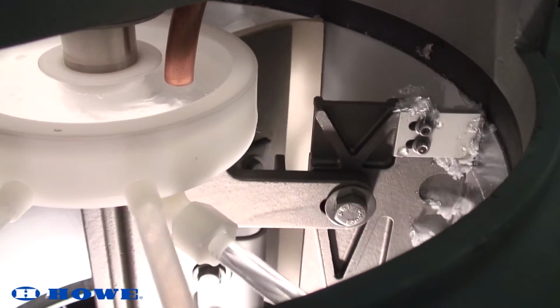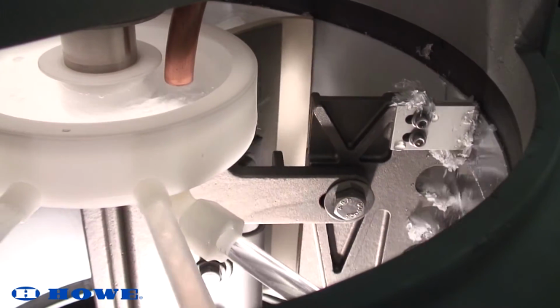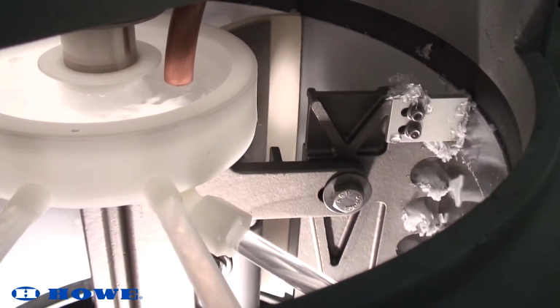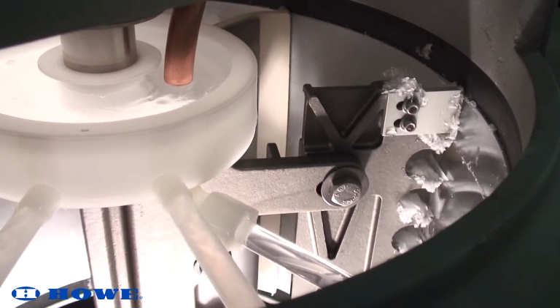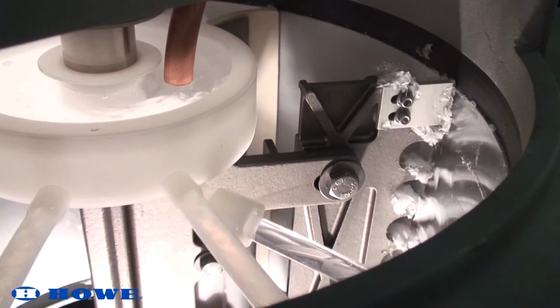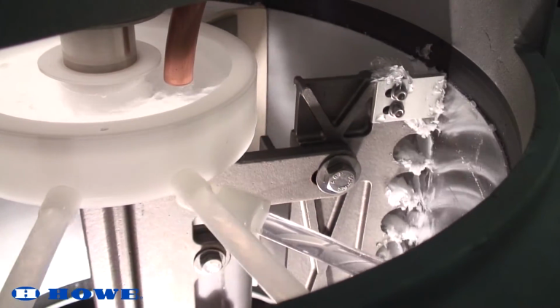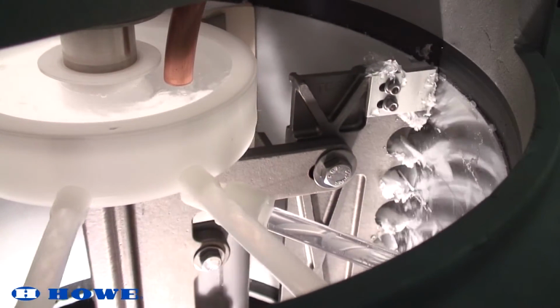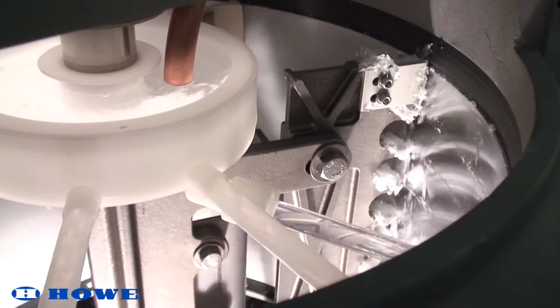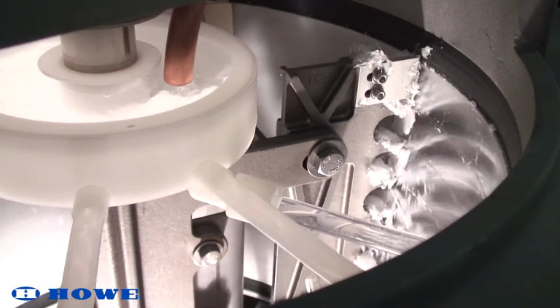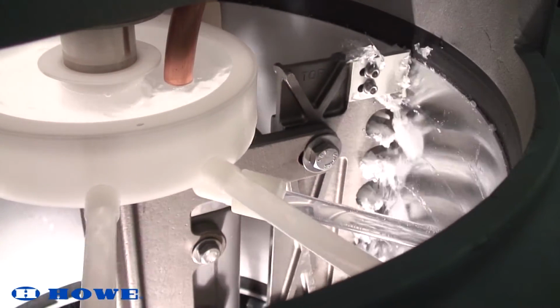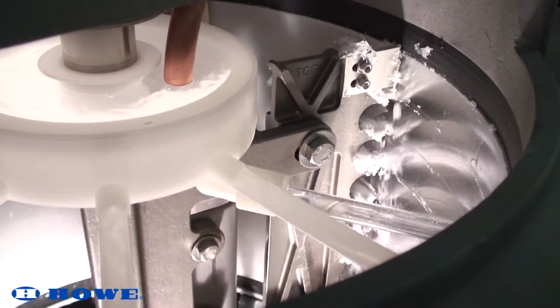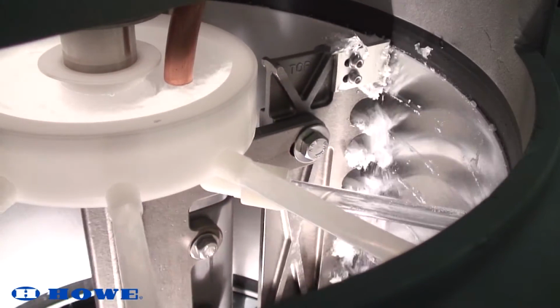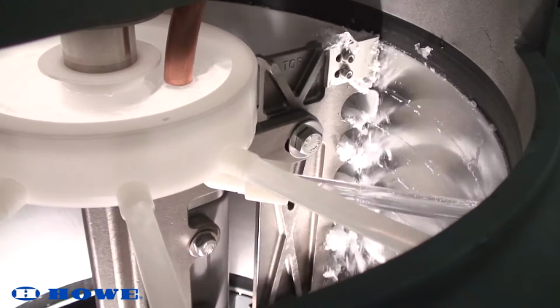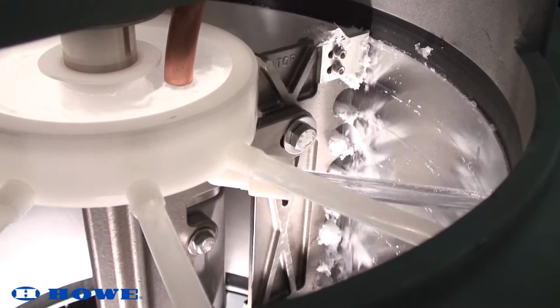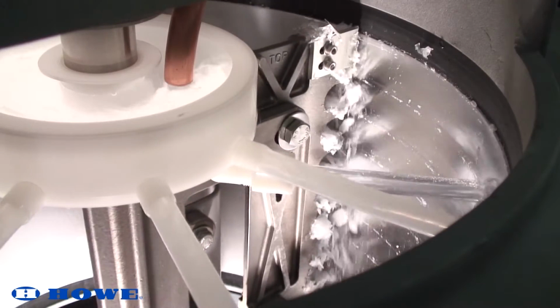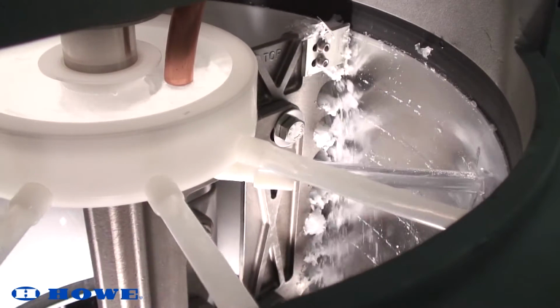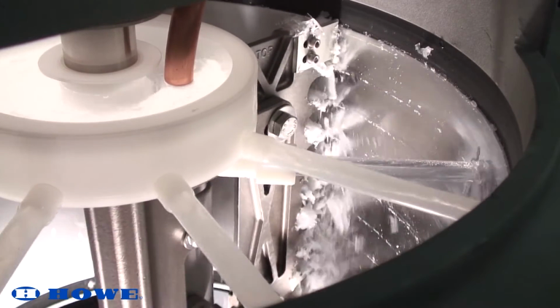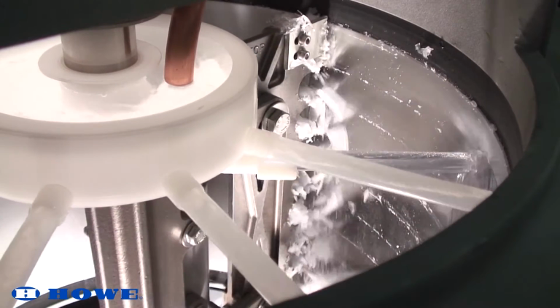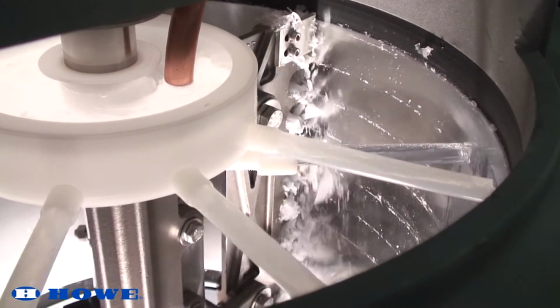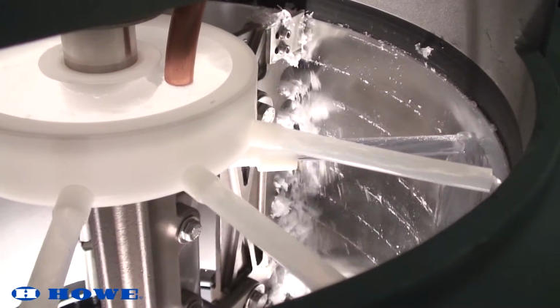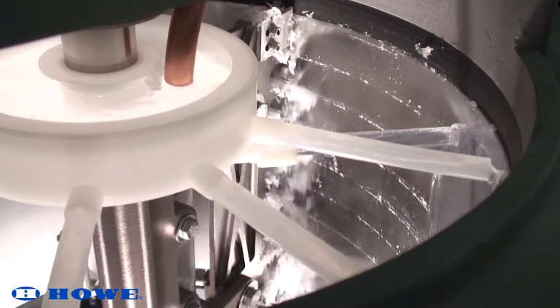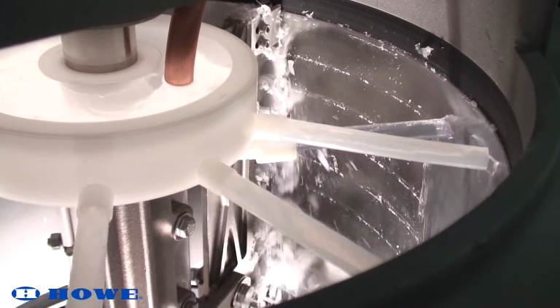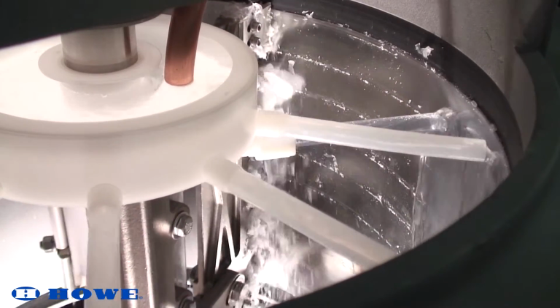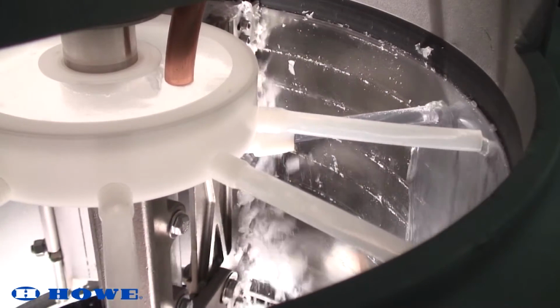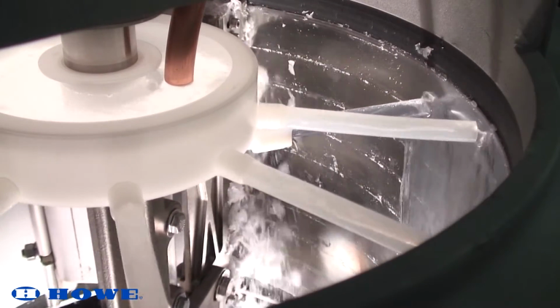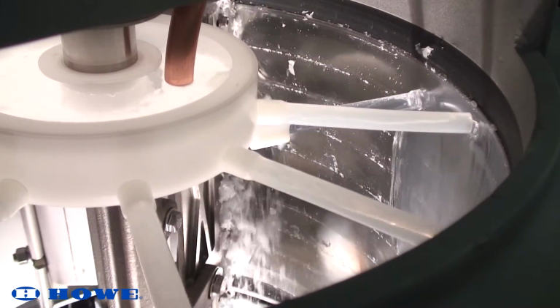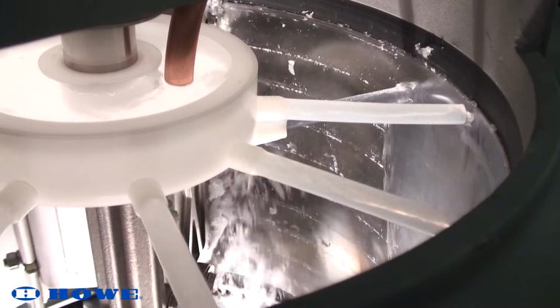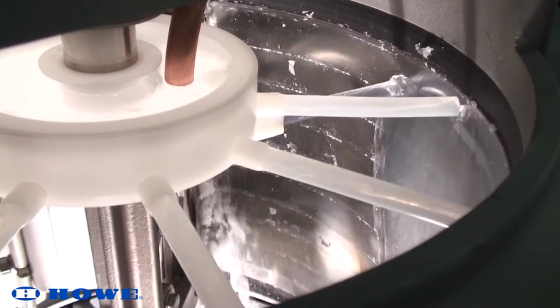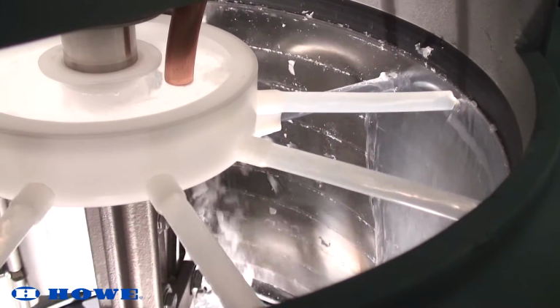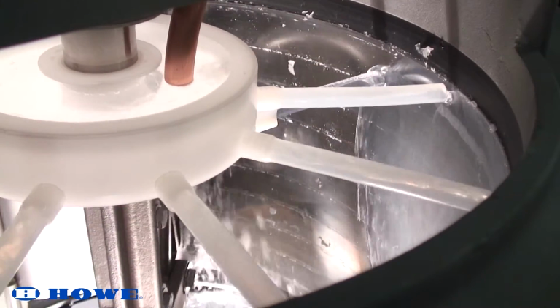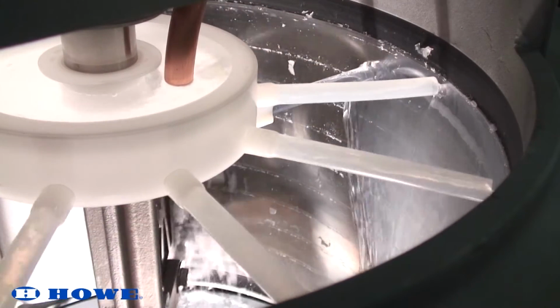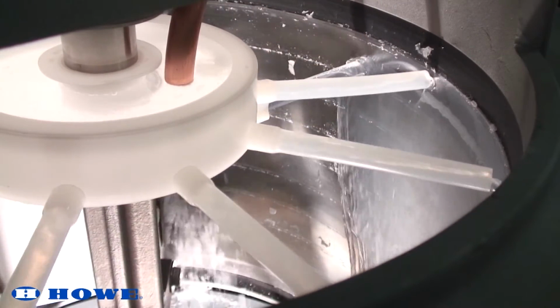When ice is freezing and harvesting over the entire evaporator, the unit is properly adjusted.